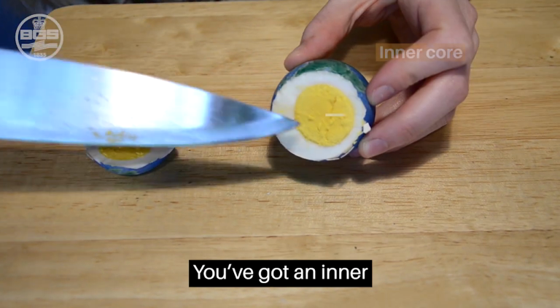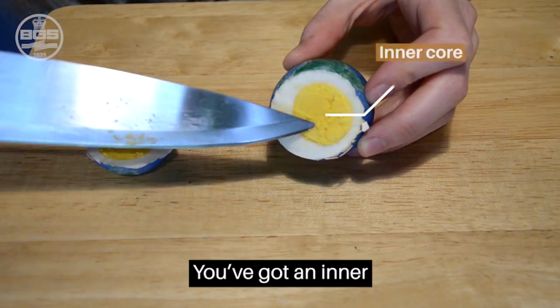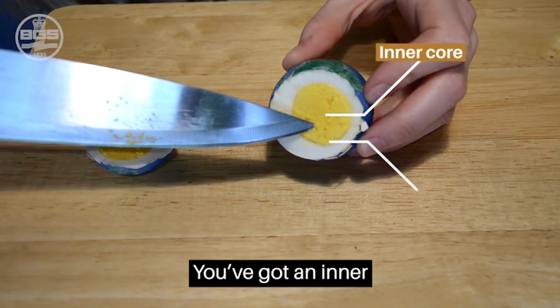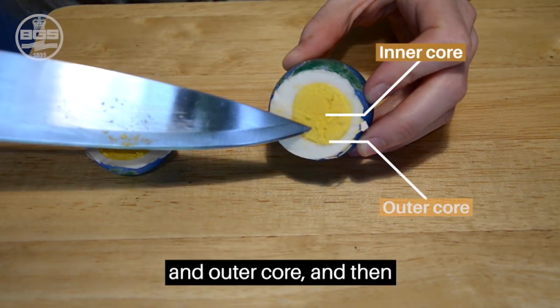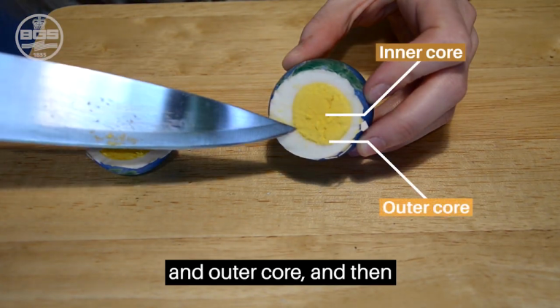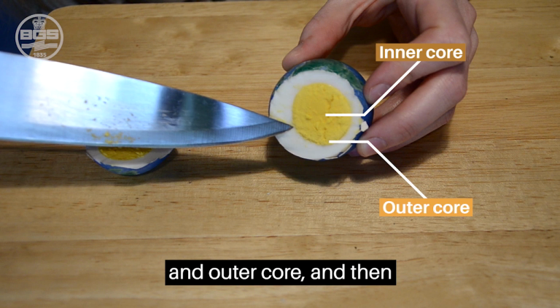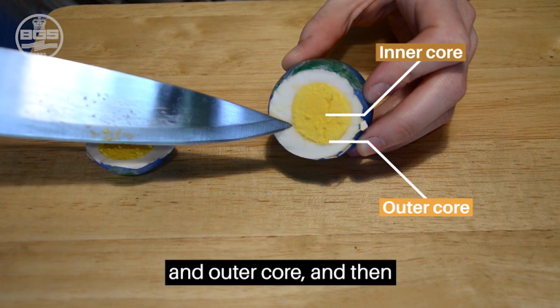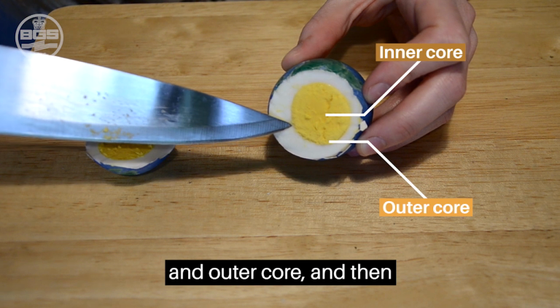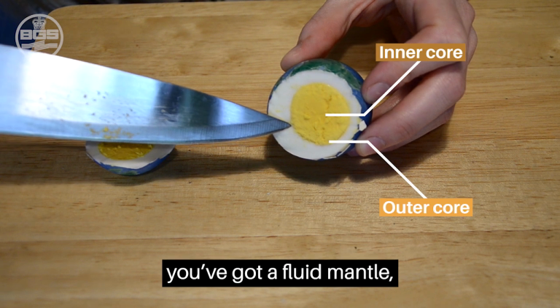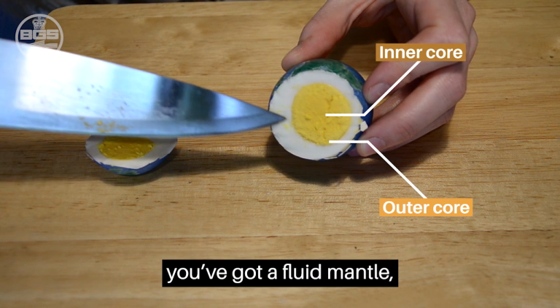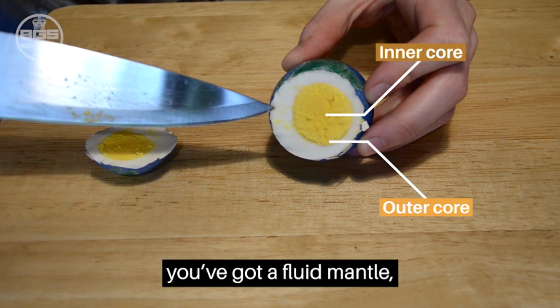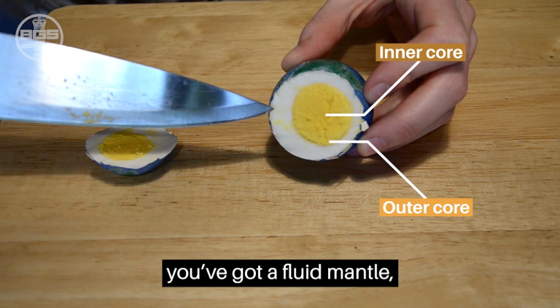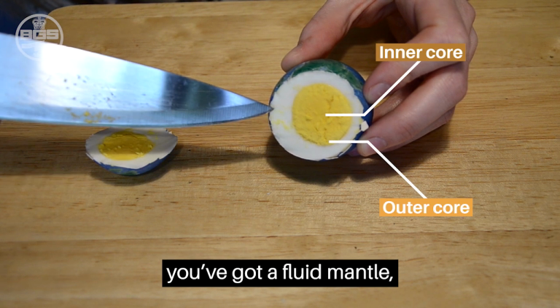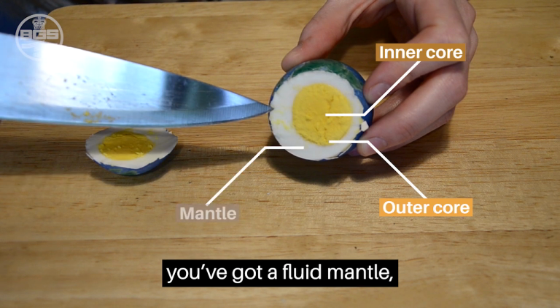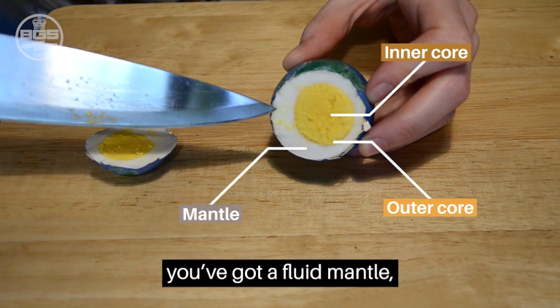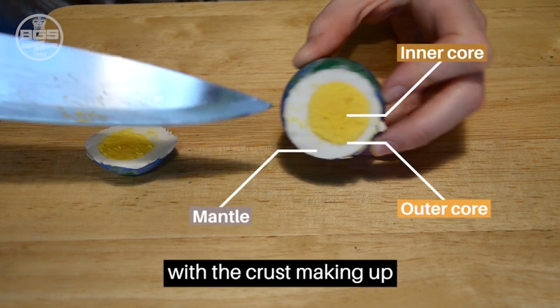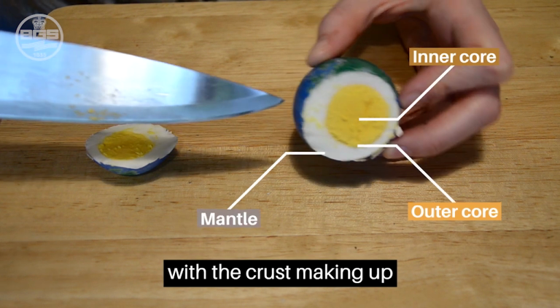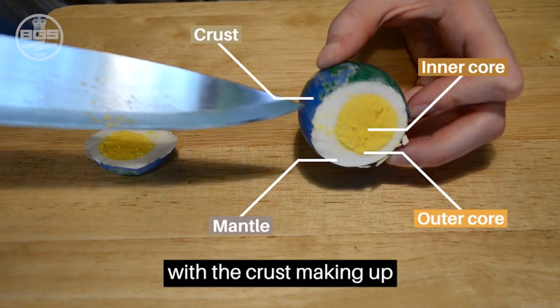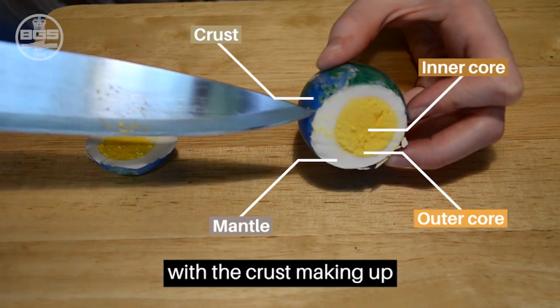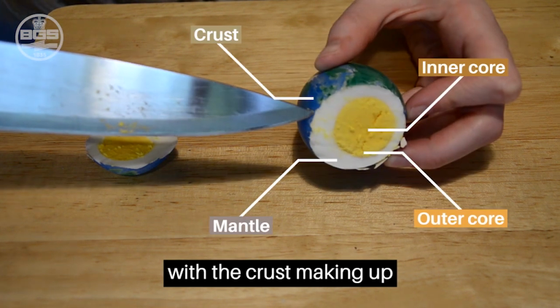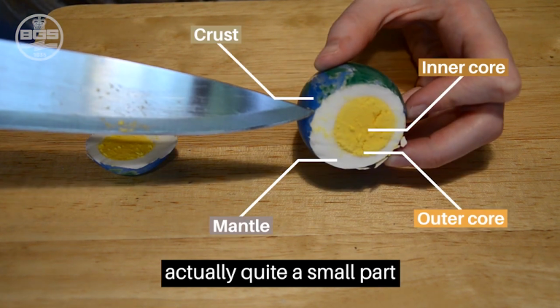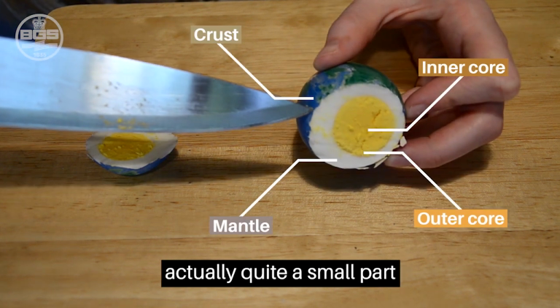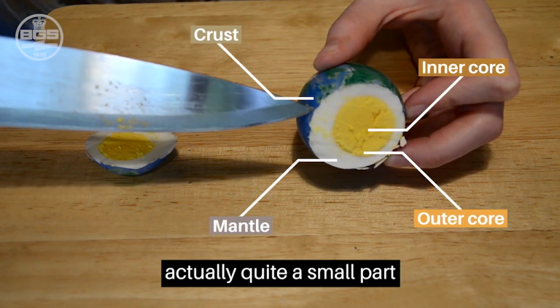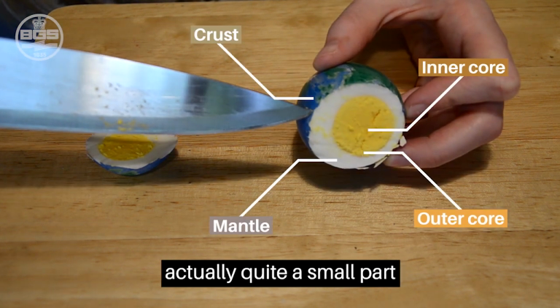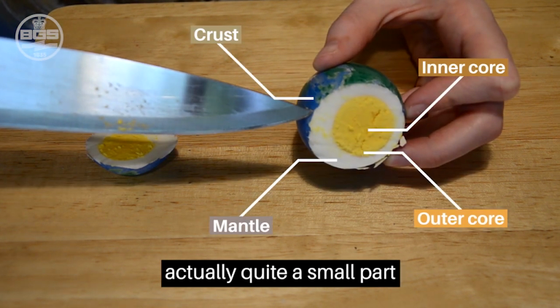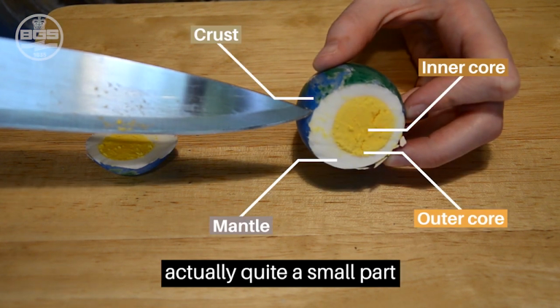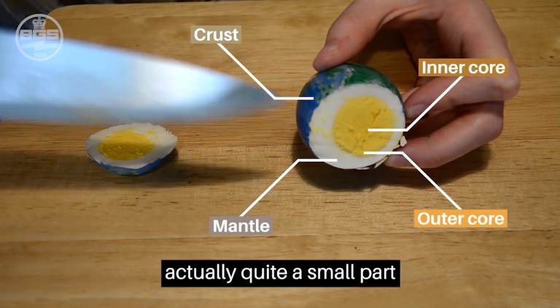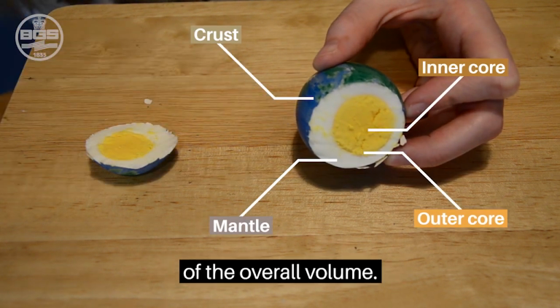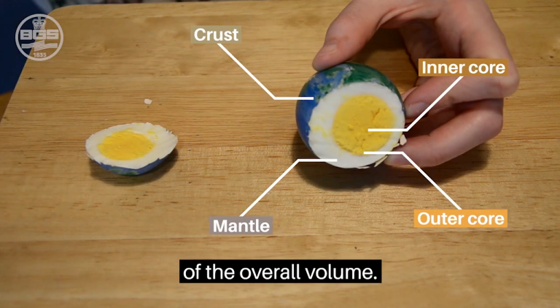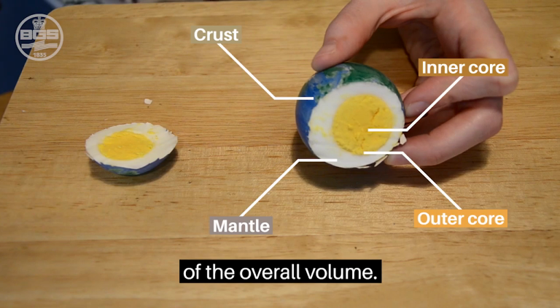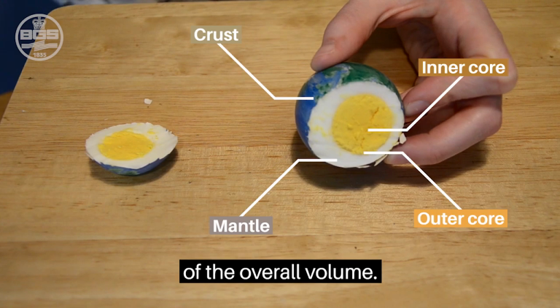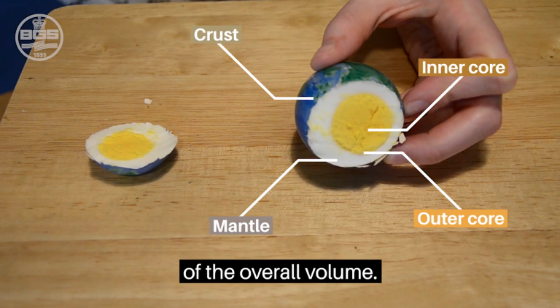You've got an inner and outer core, and then you've got a fluid mantle, with the crust making up actually quite a small part of the overall volume.